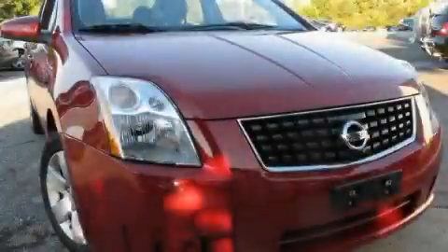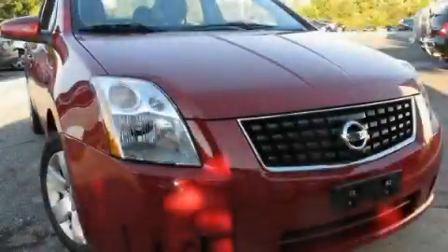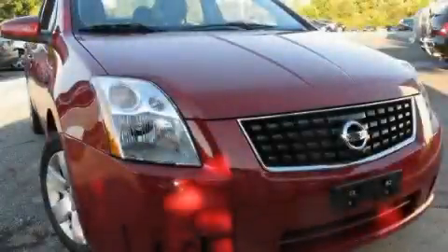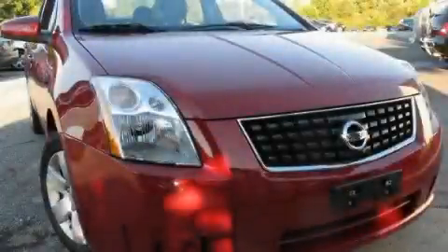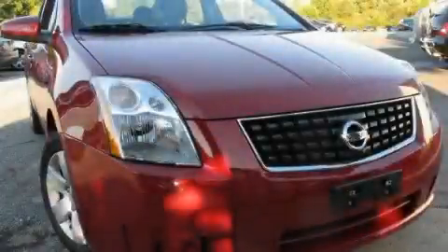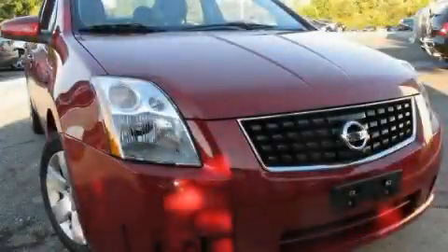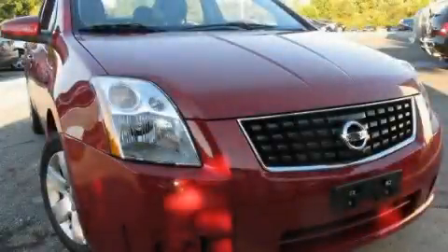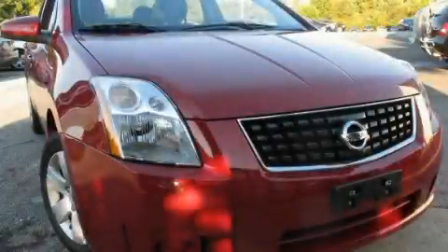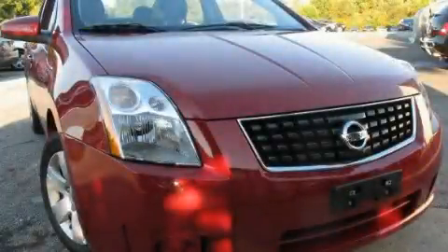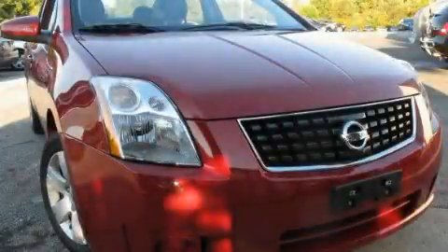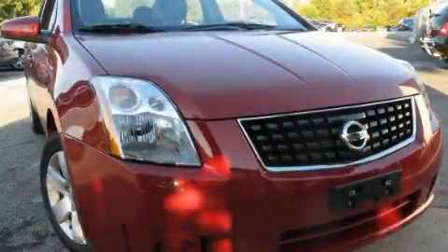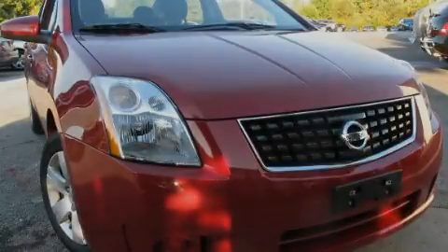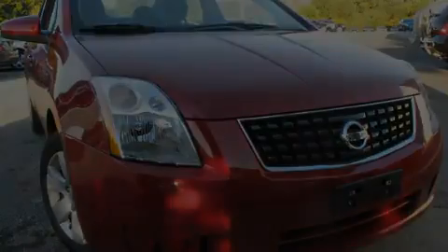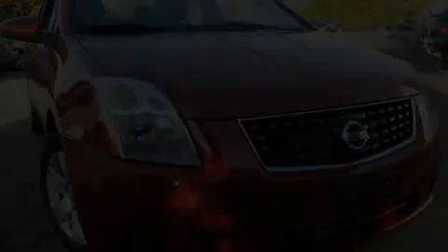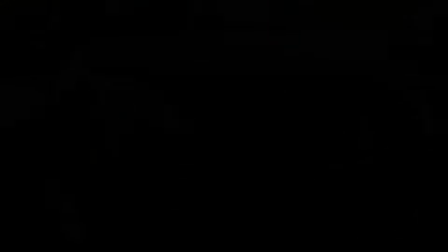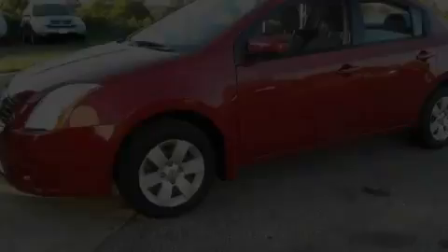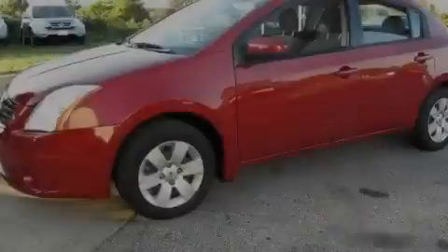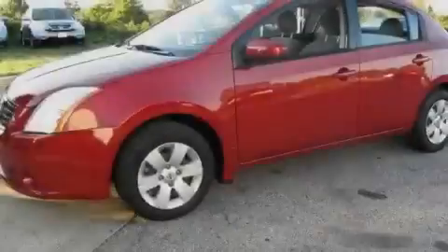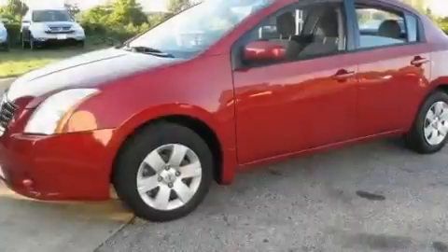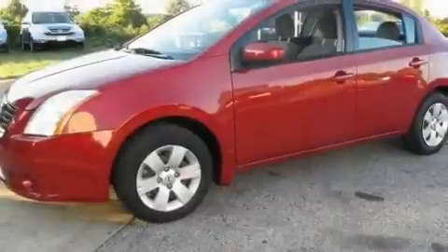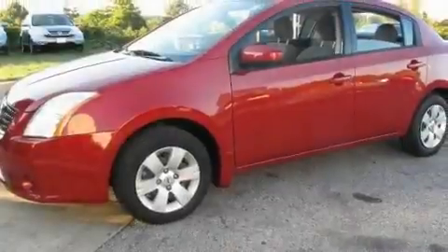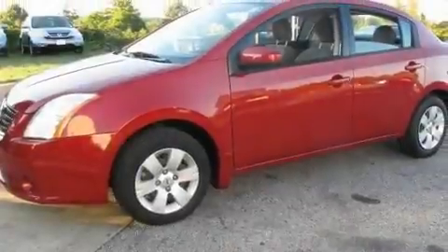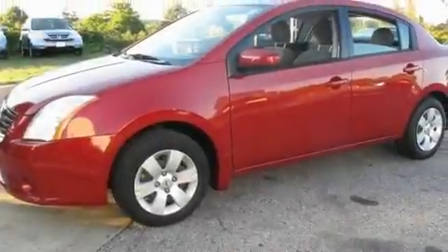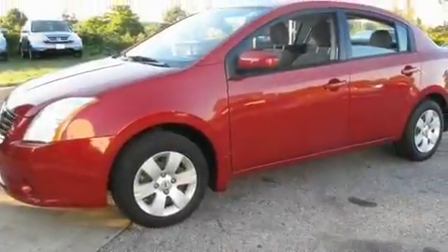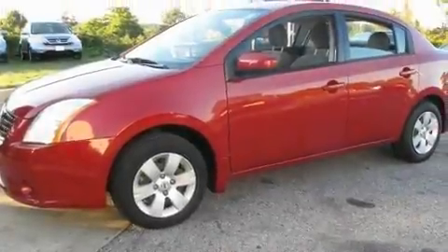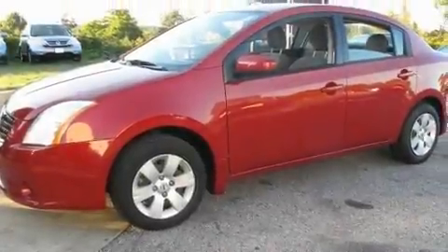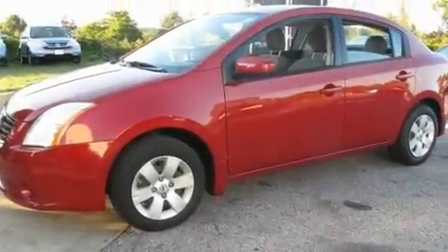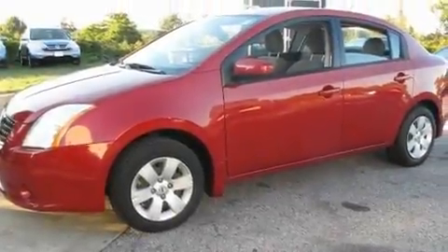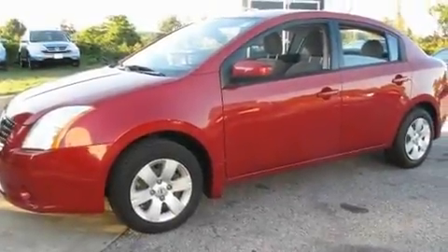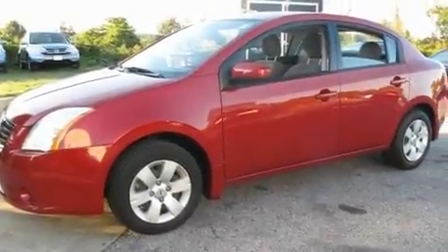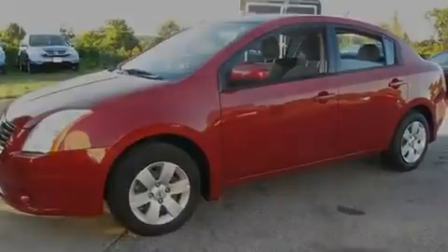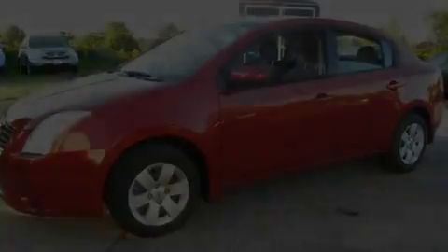This is a 2009 Nissan Sentra. It features a 2.0-liter four-cylinder engine and an automatic transmission.